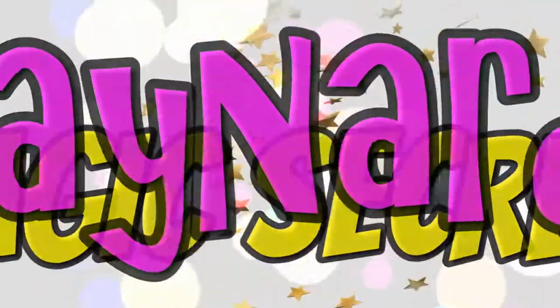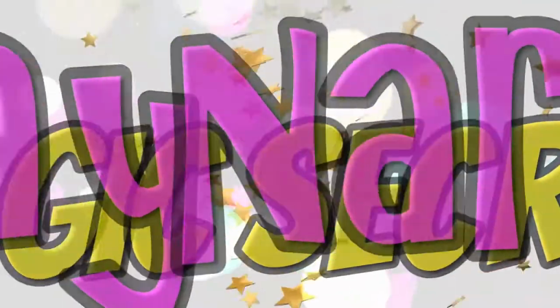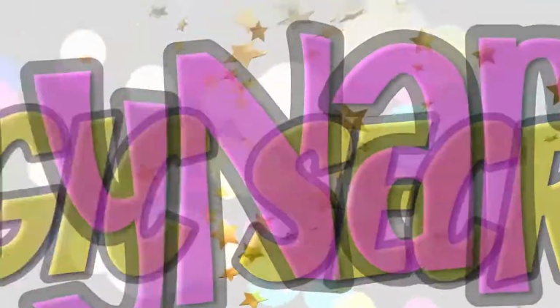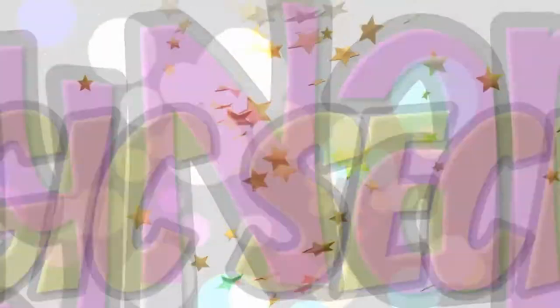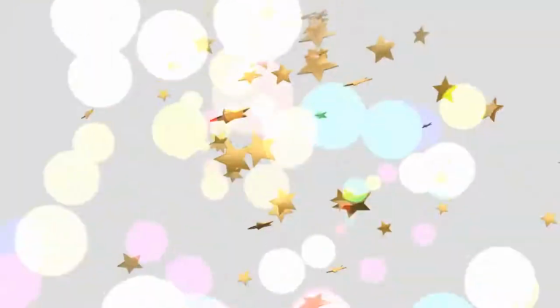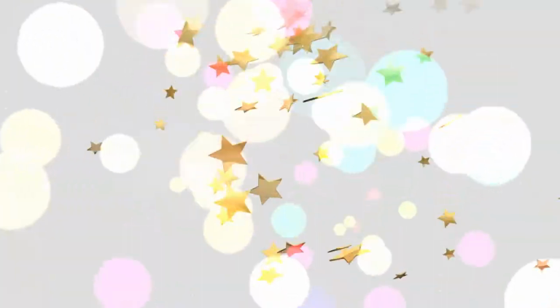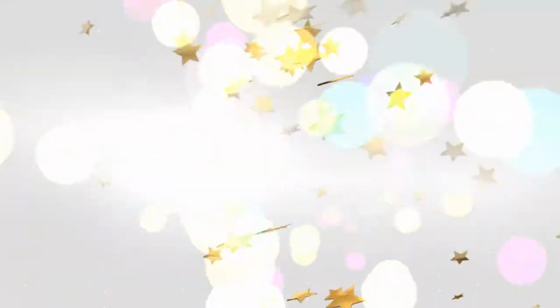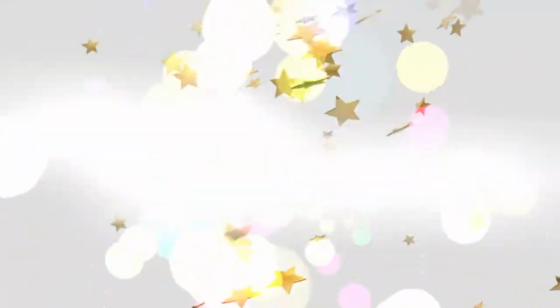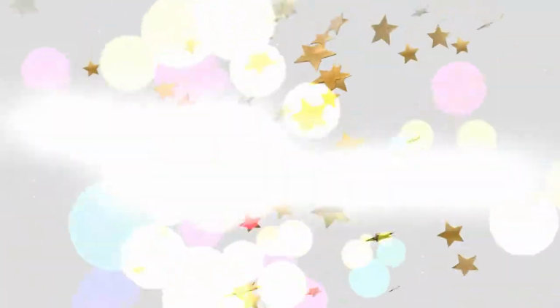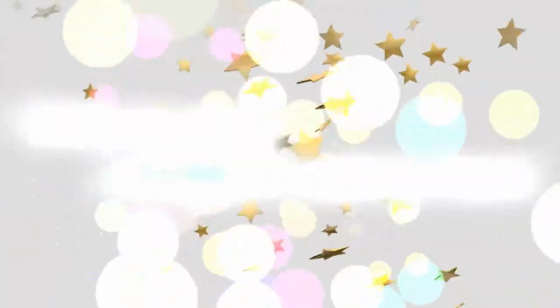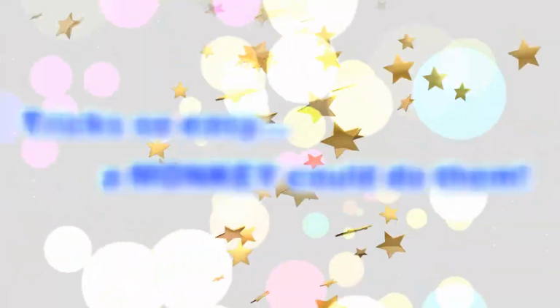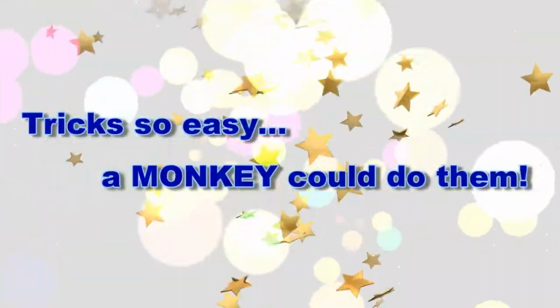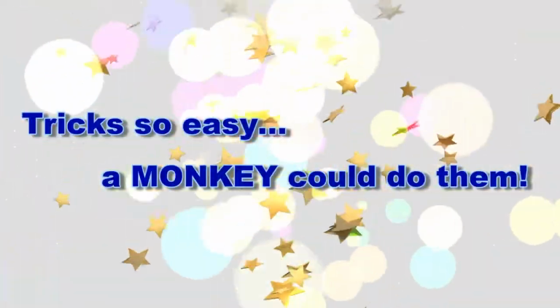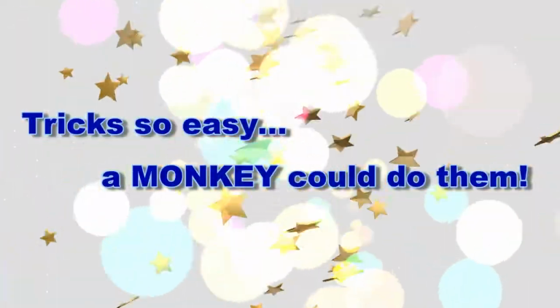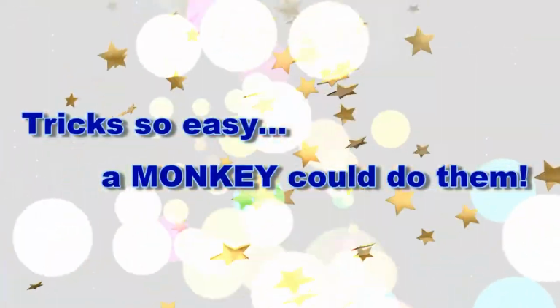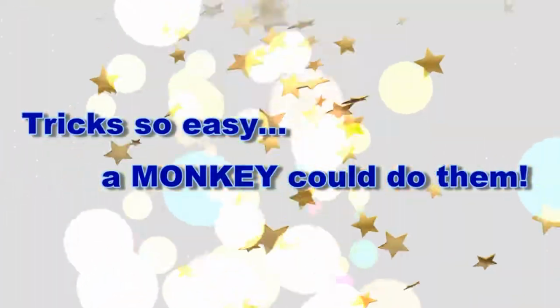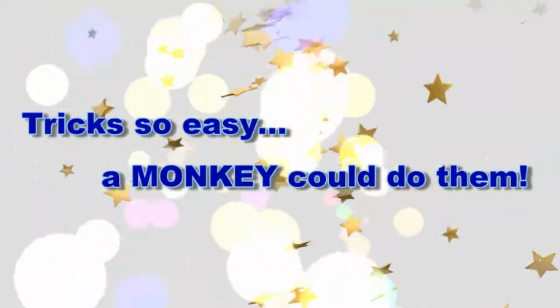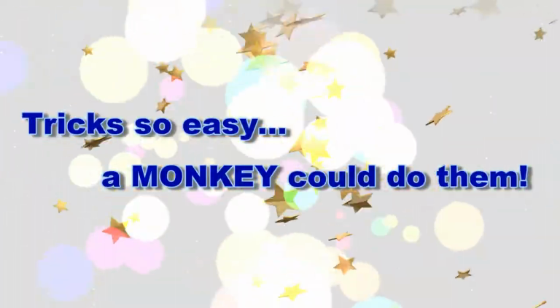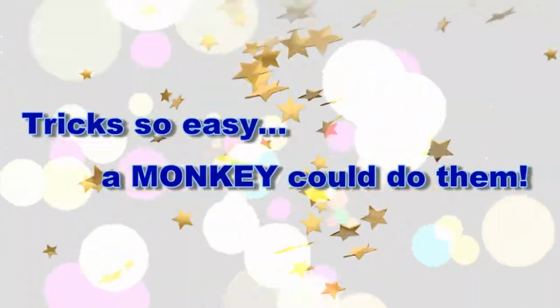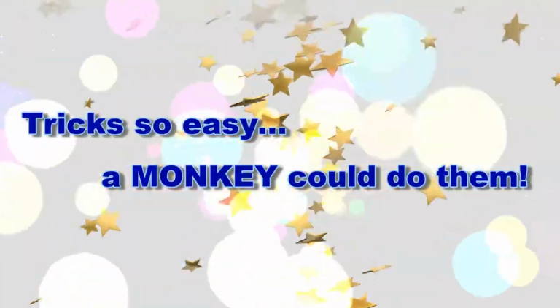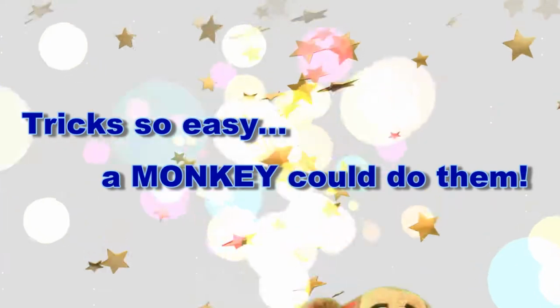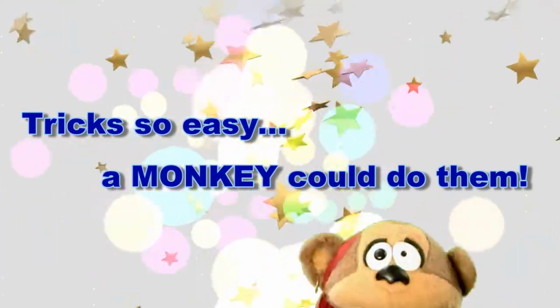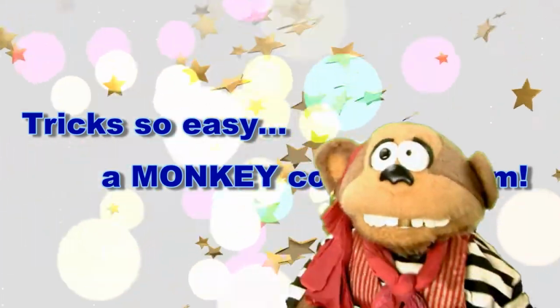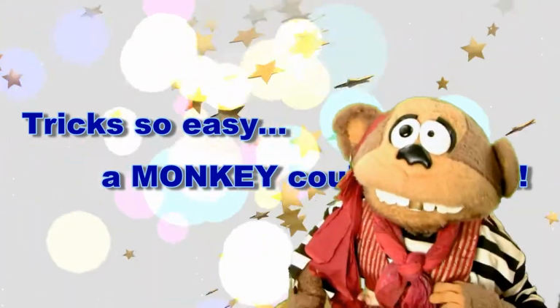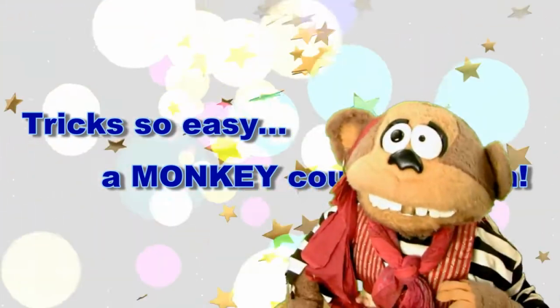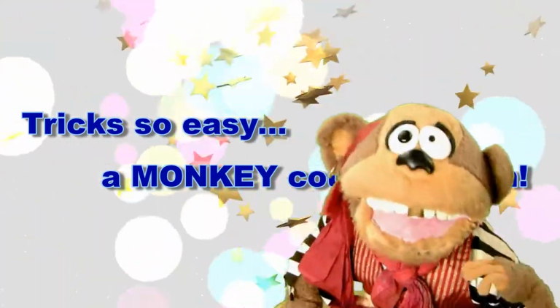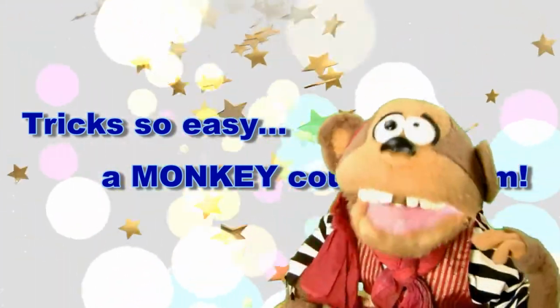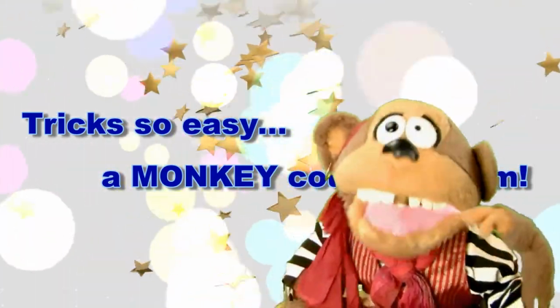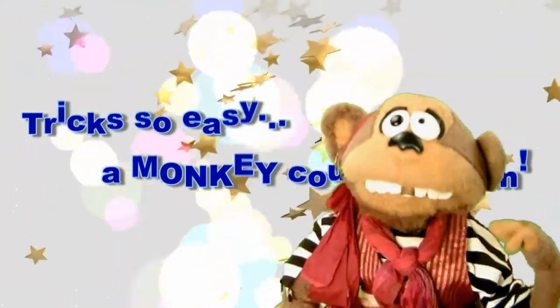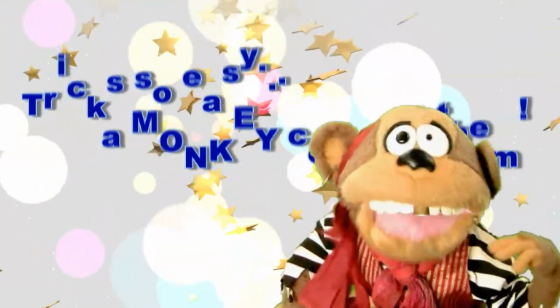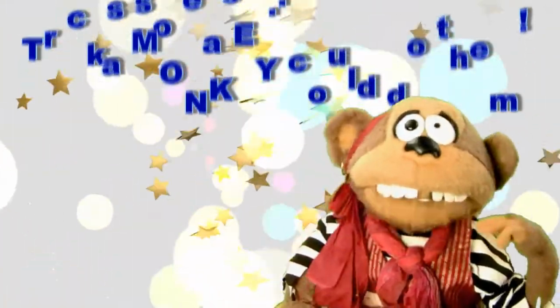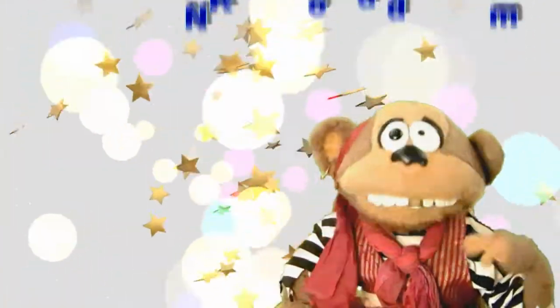That's right, it's Magic Secrets. Tricks so easy, a monkey could do them. Hey, Daddy, watch it!